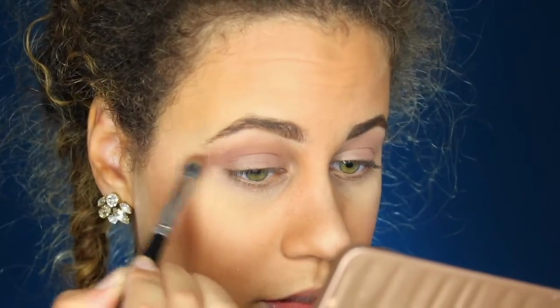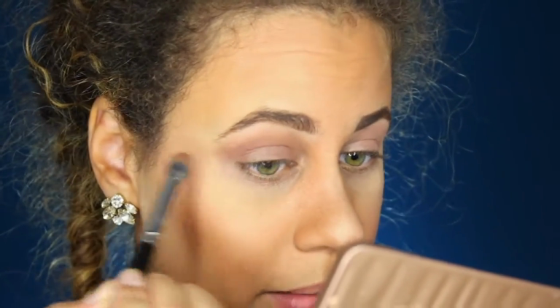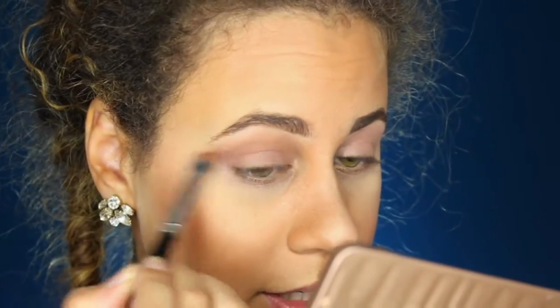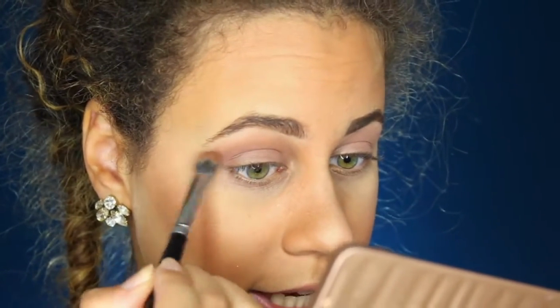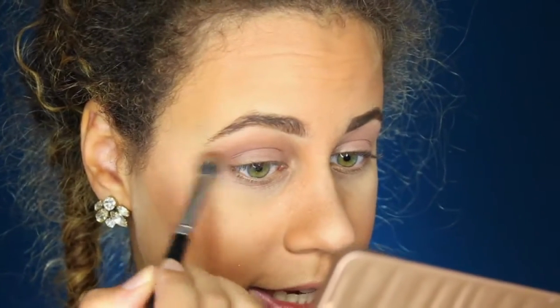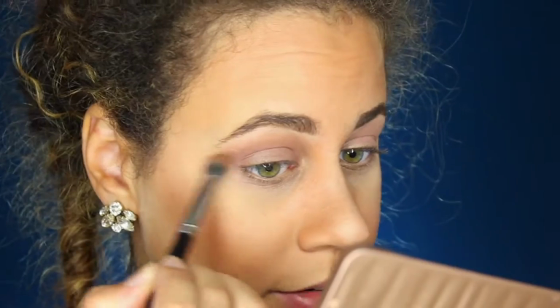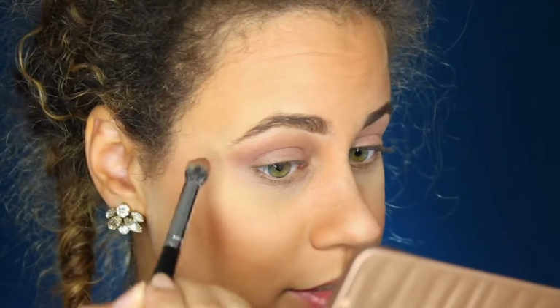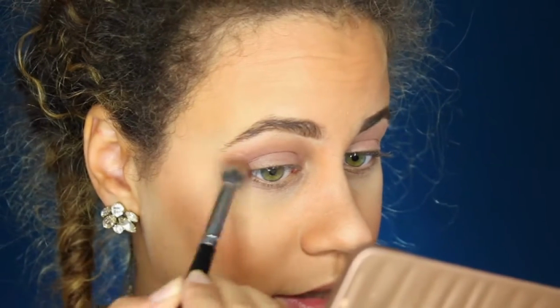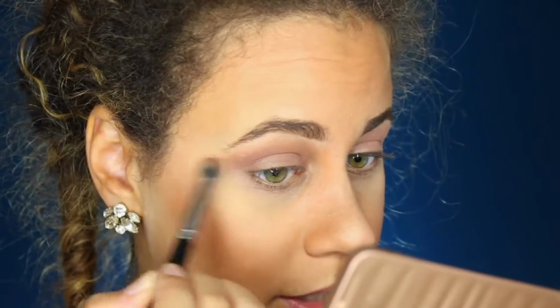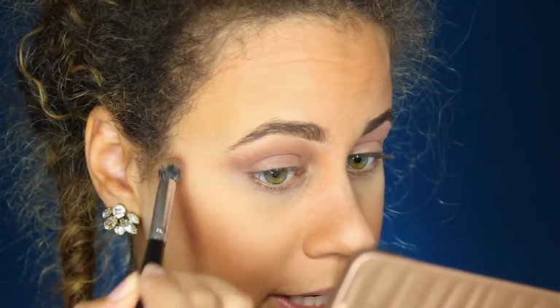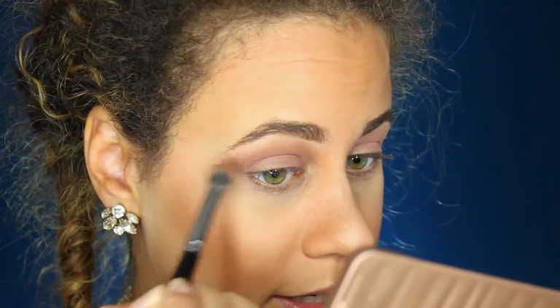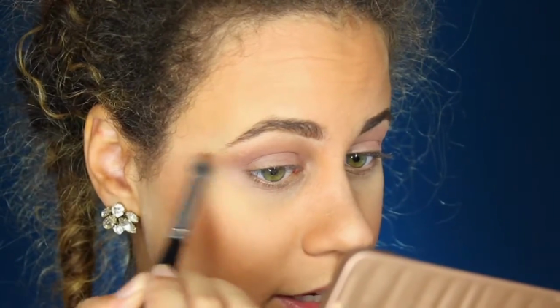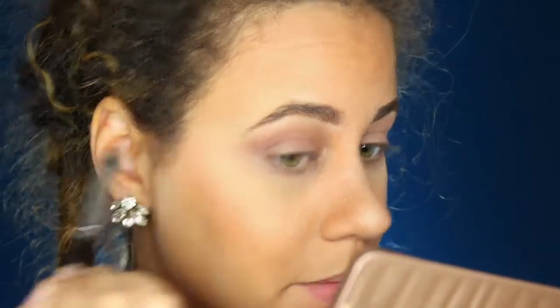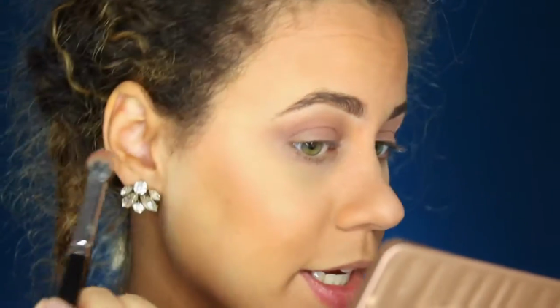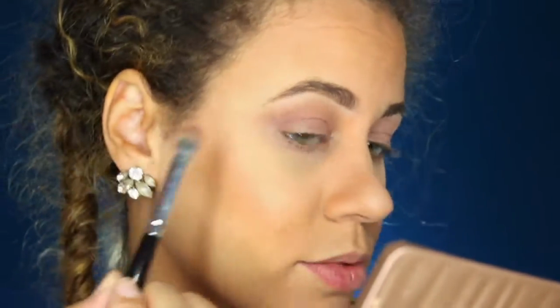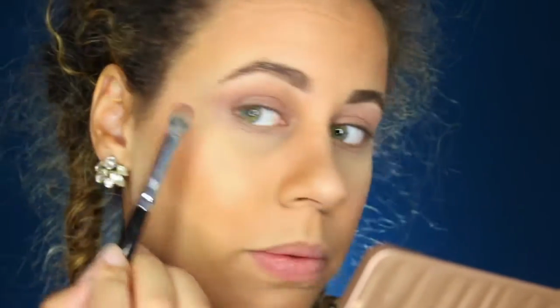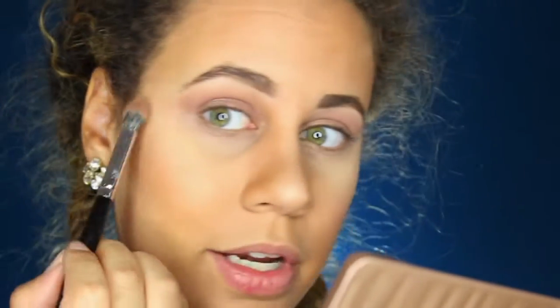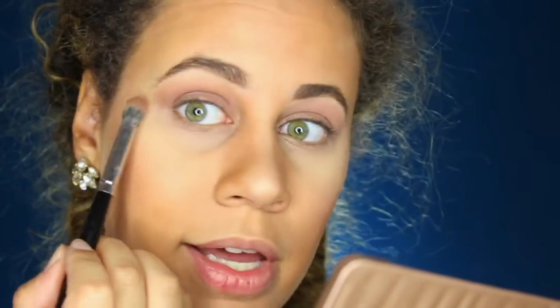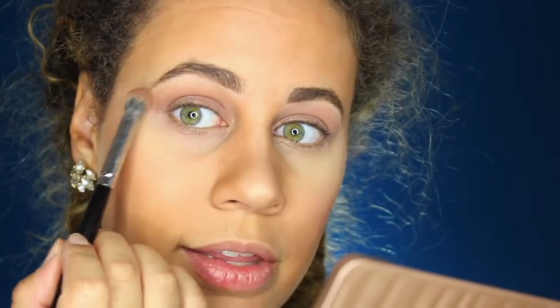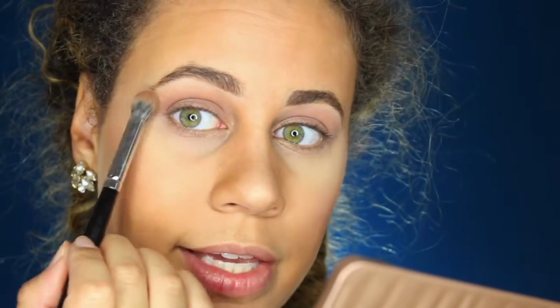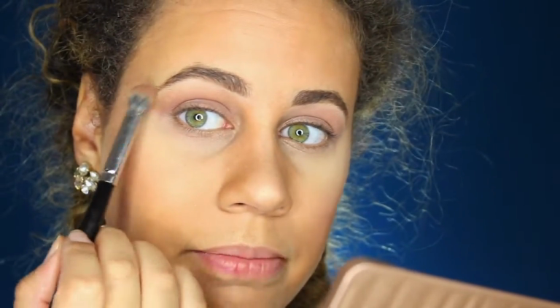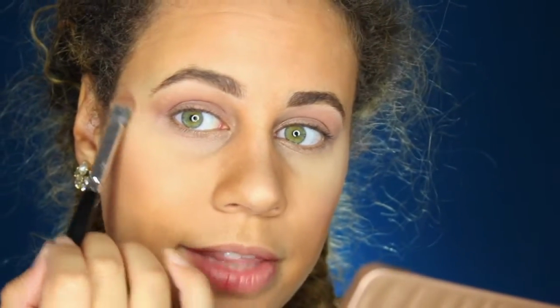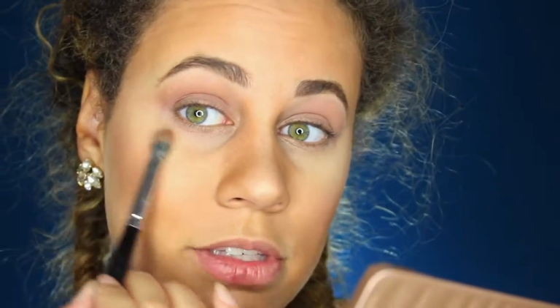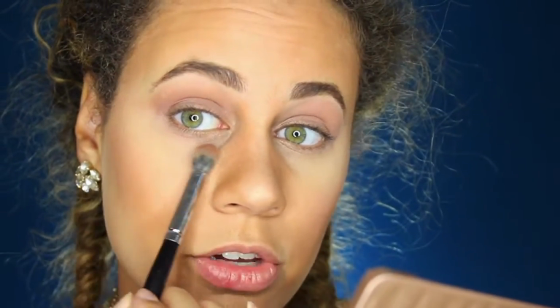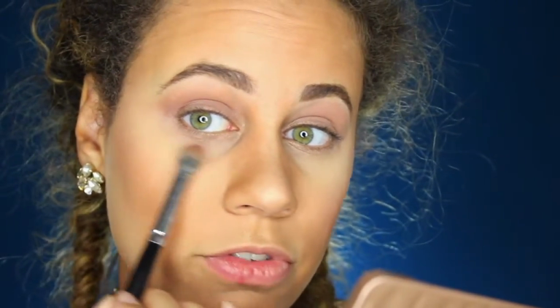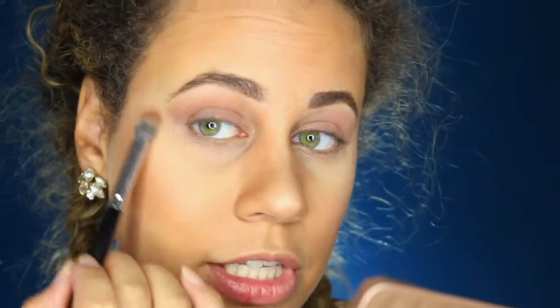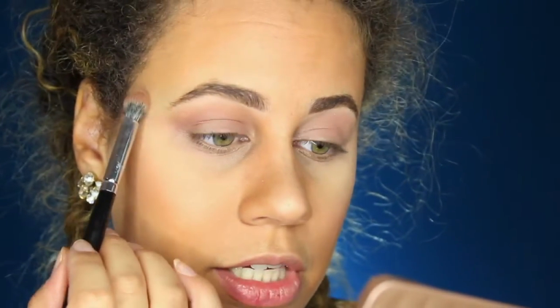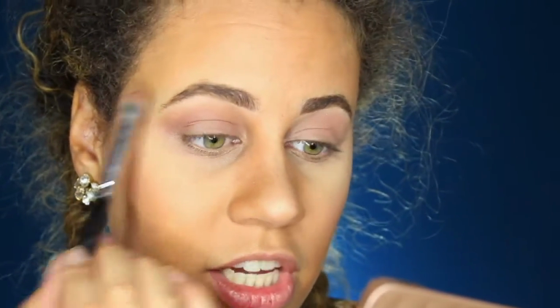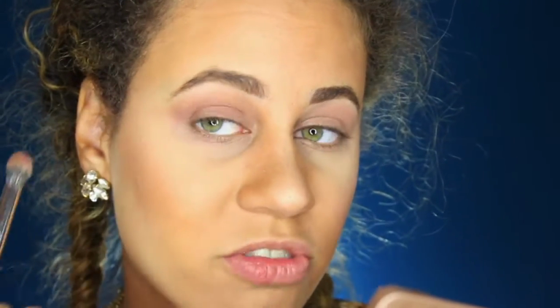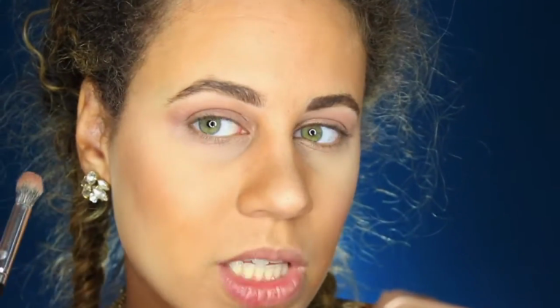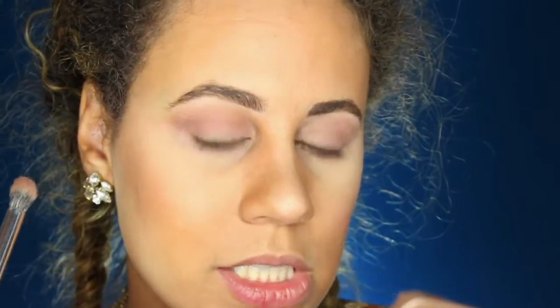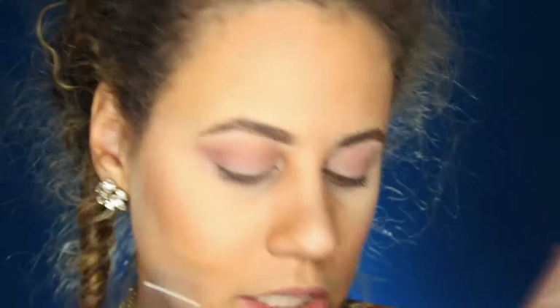I'm going to take it out just a little bit because we want to make this look really, really intense.